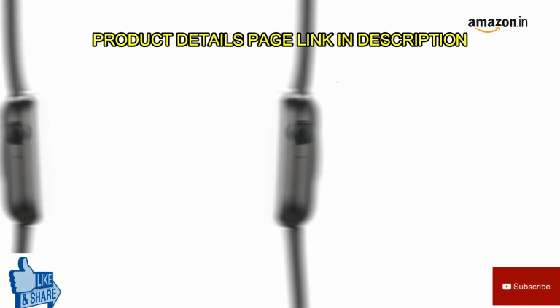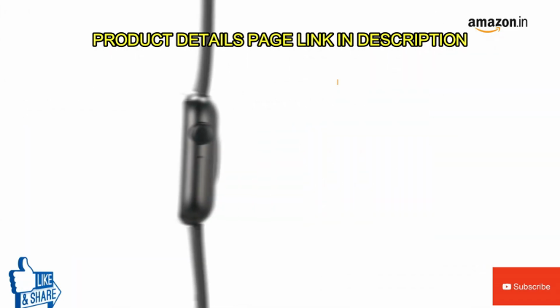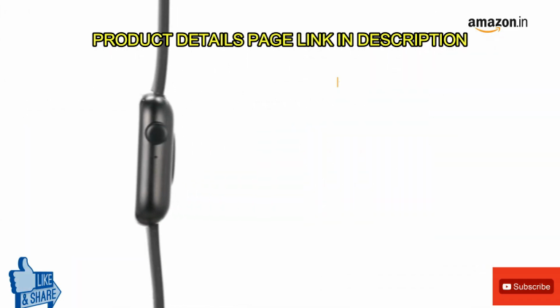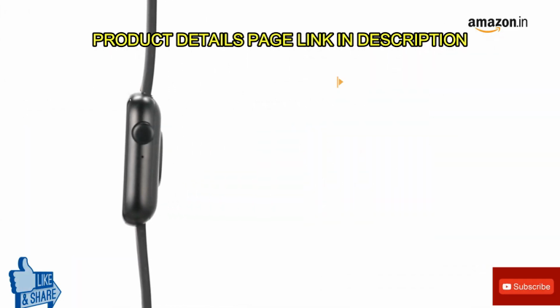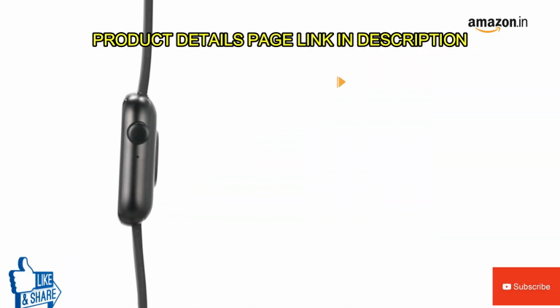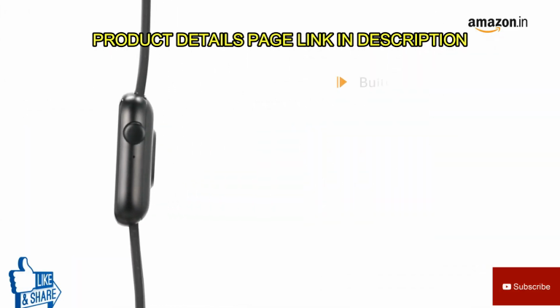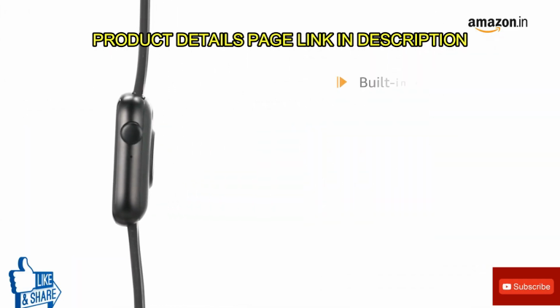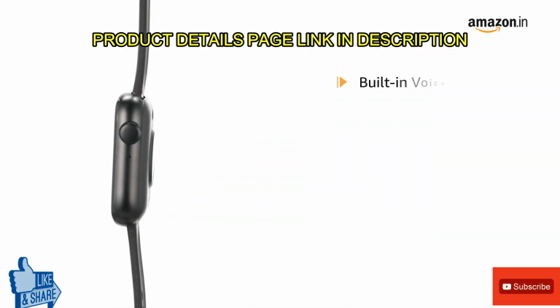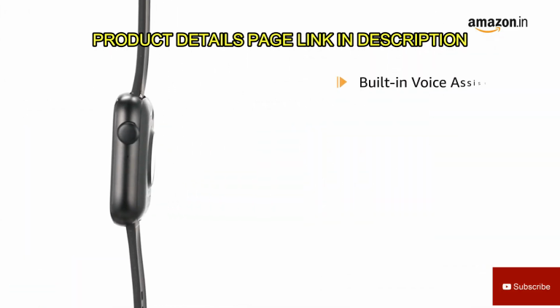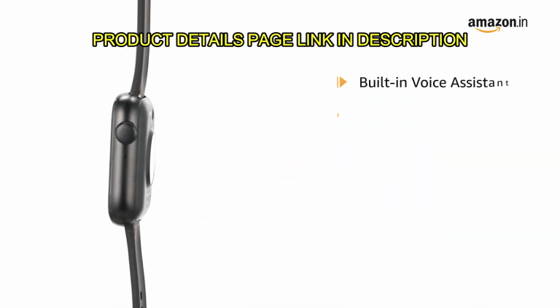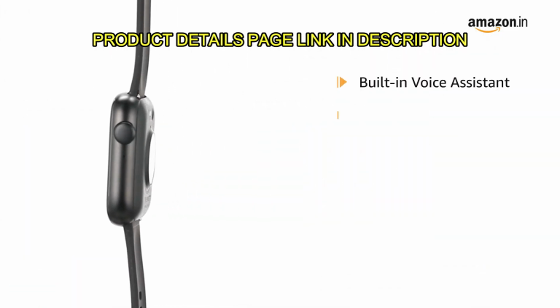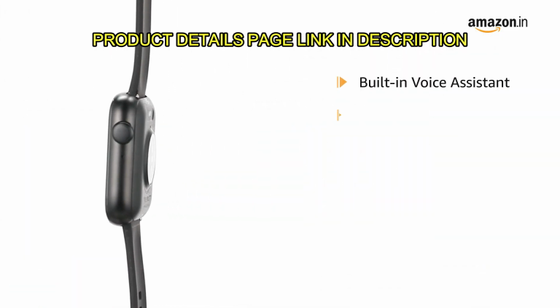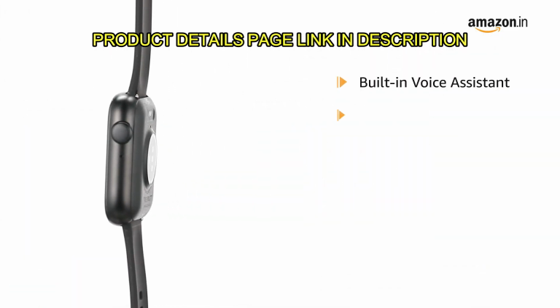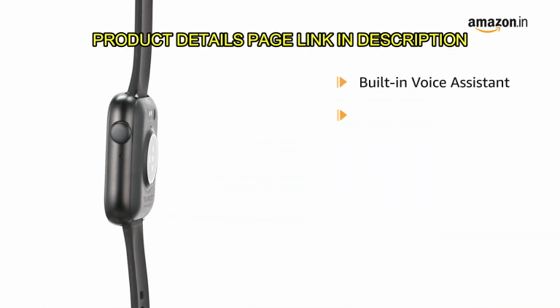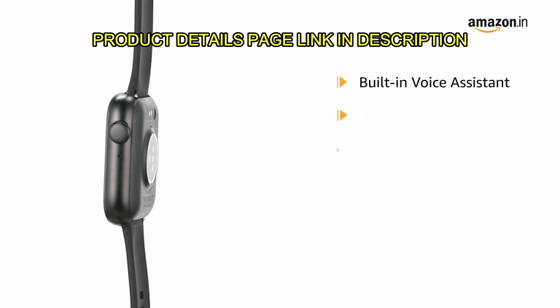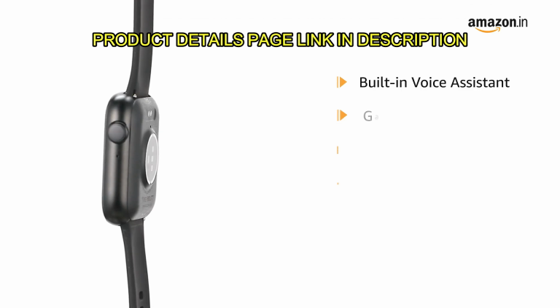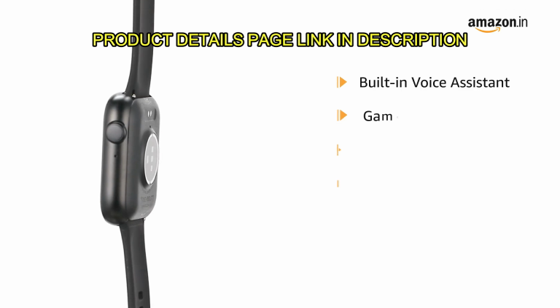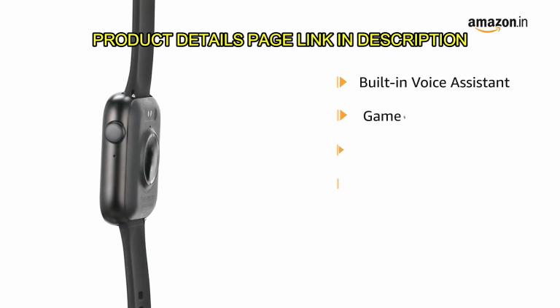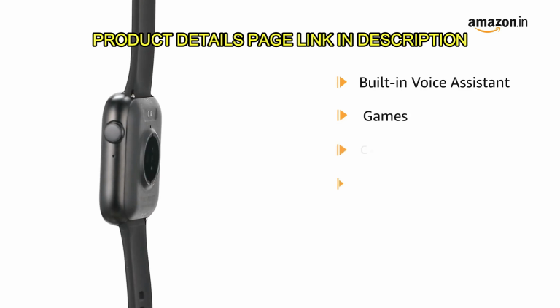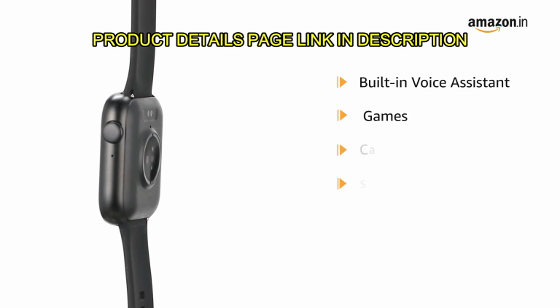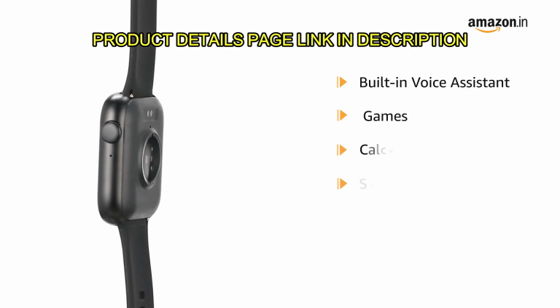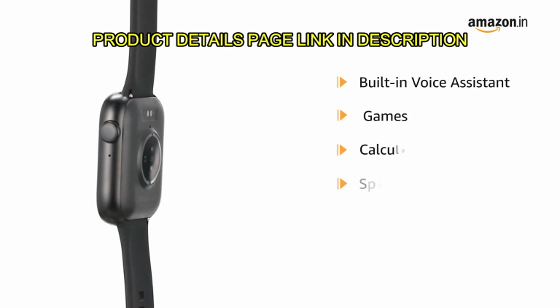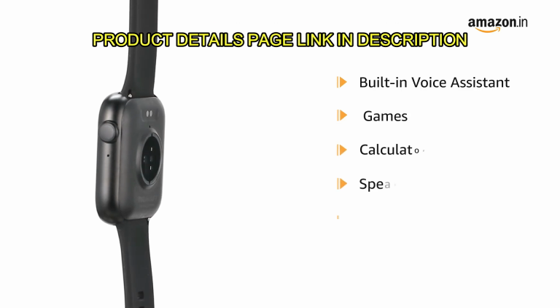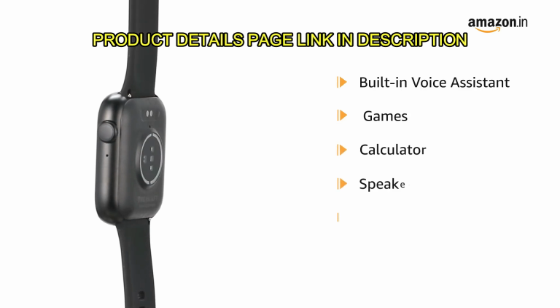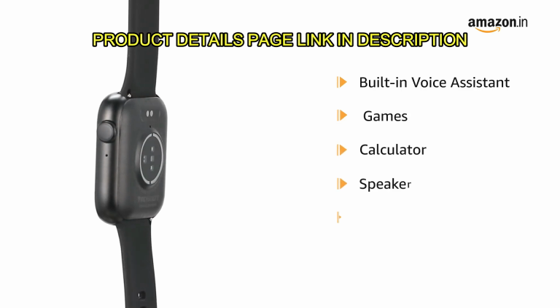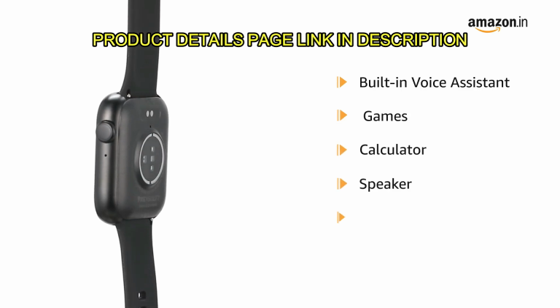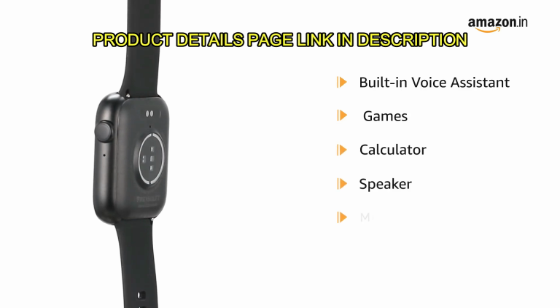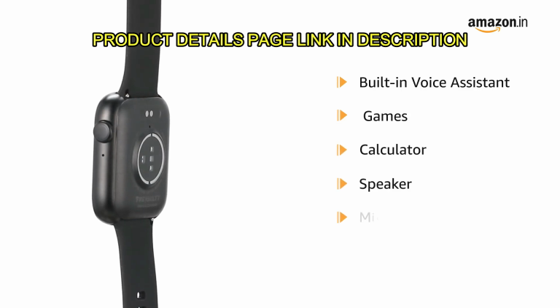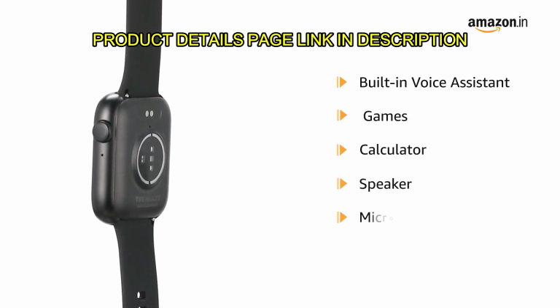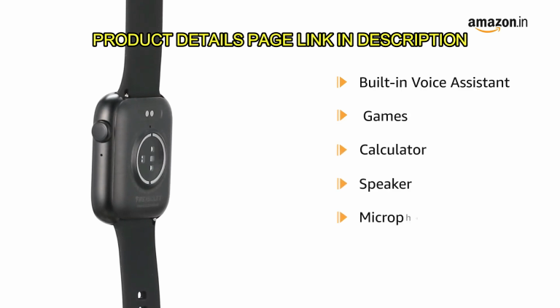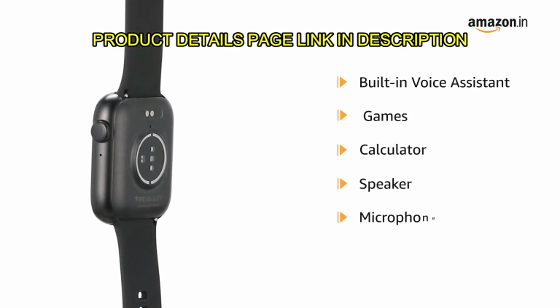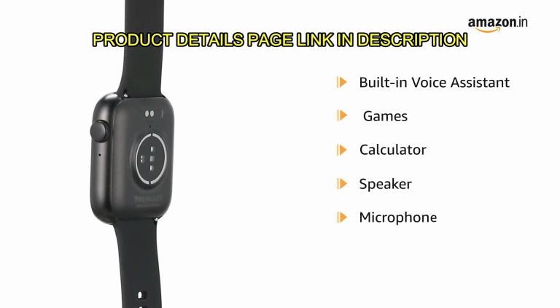This watch comes with a built-in voice assistant, games, calculator, speaker and microphone.